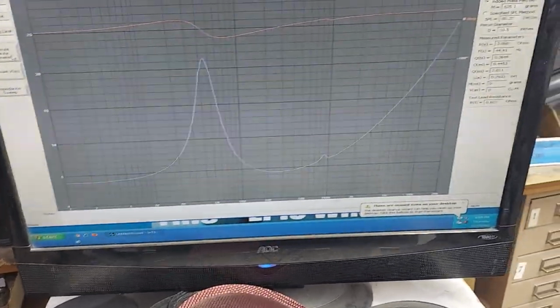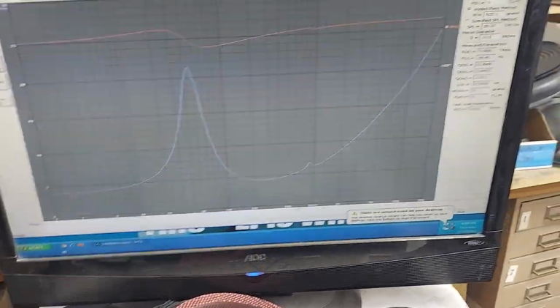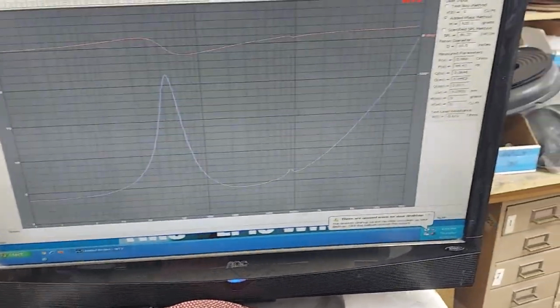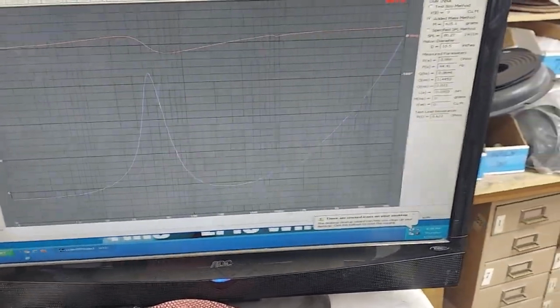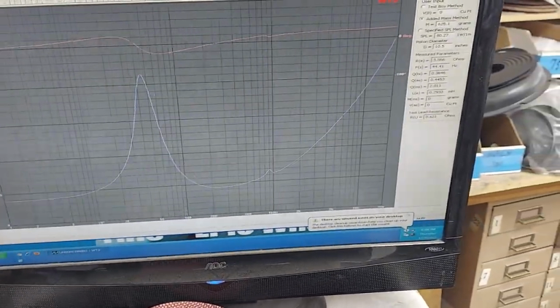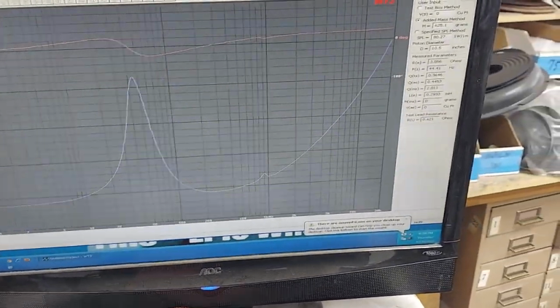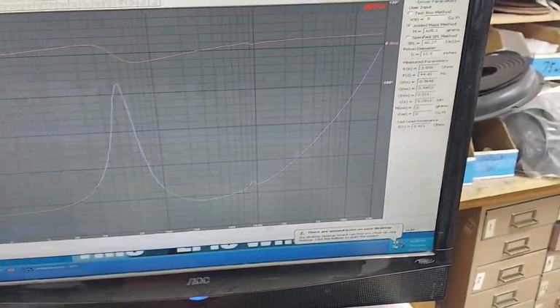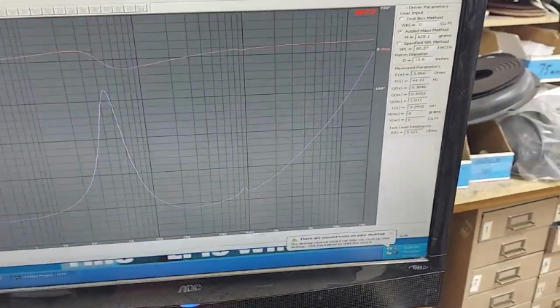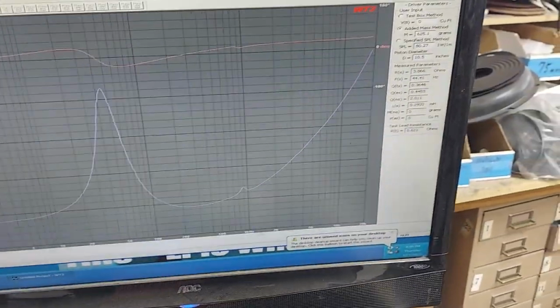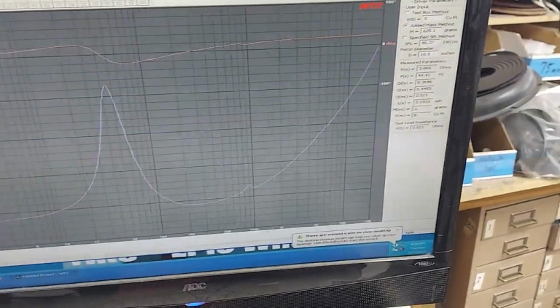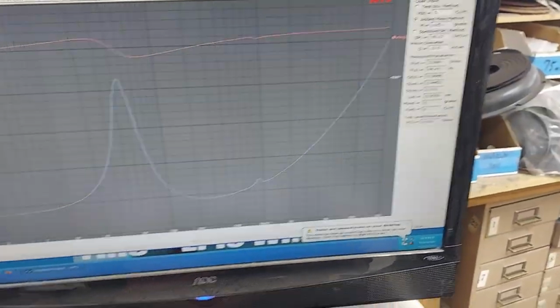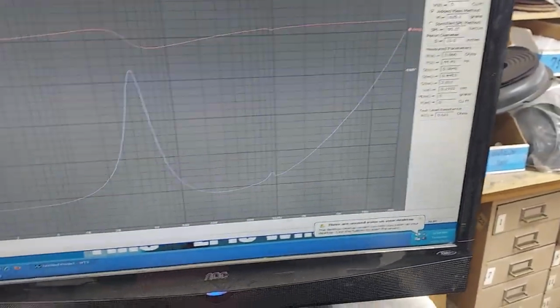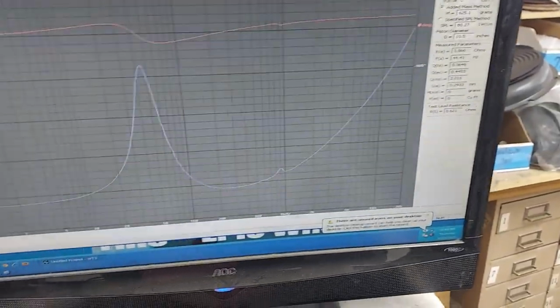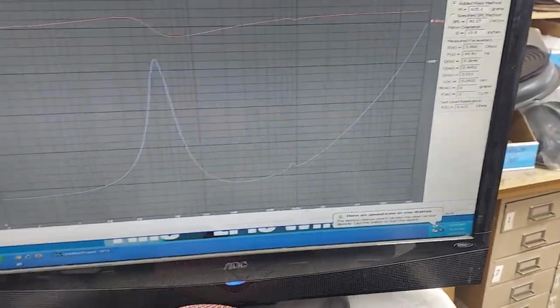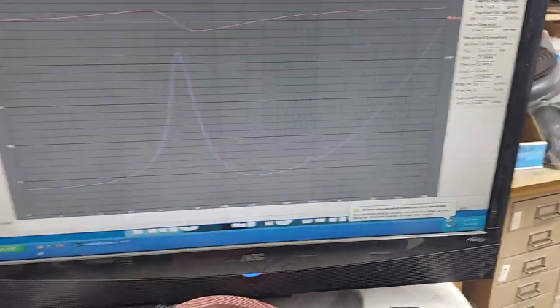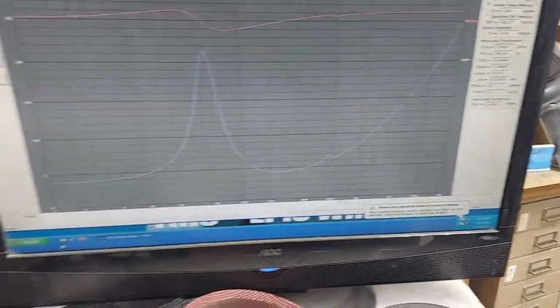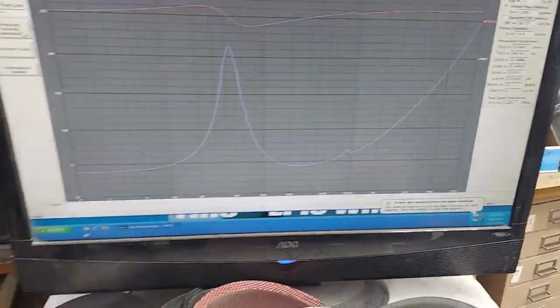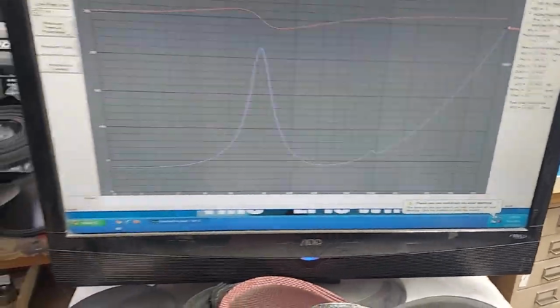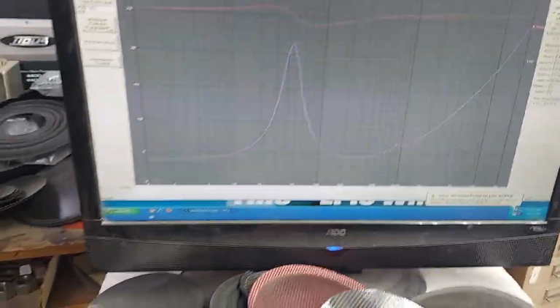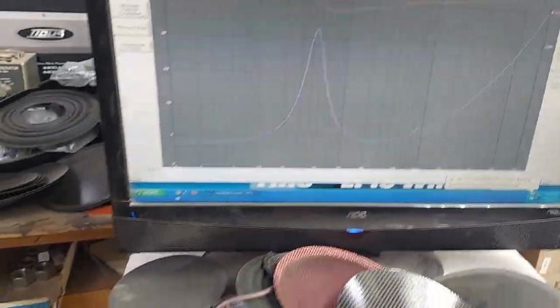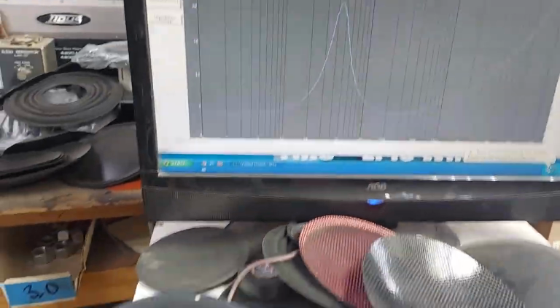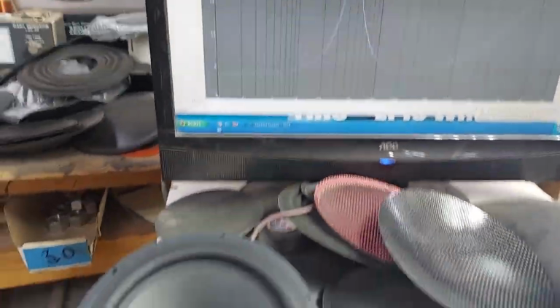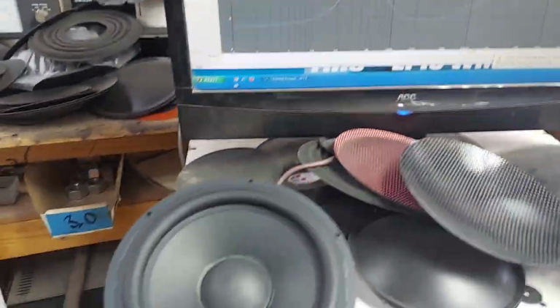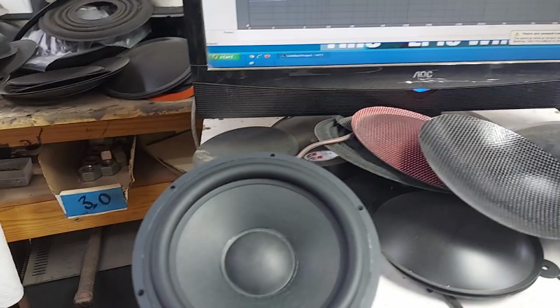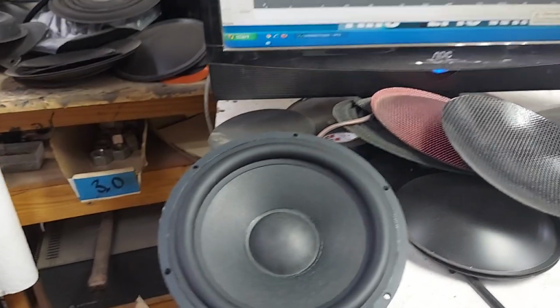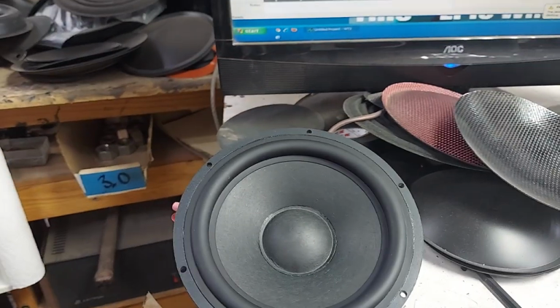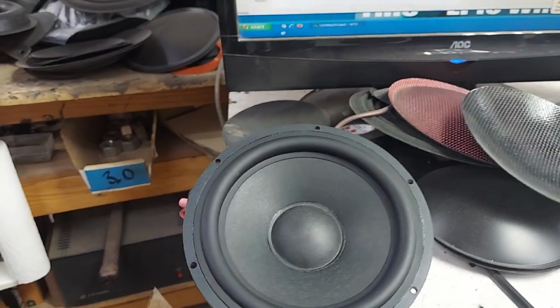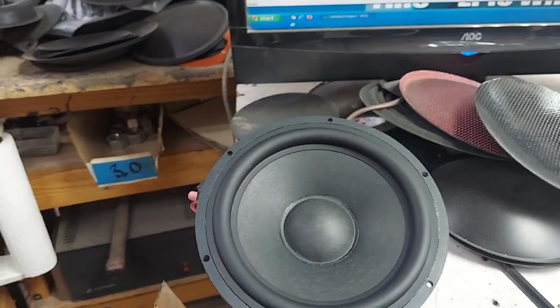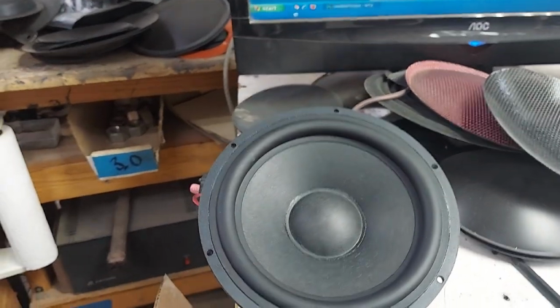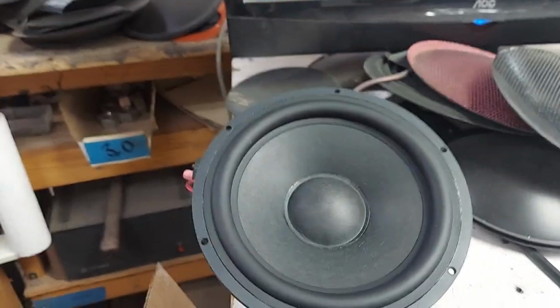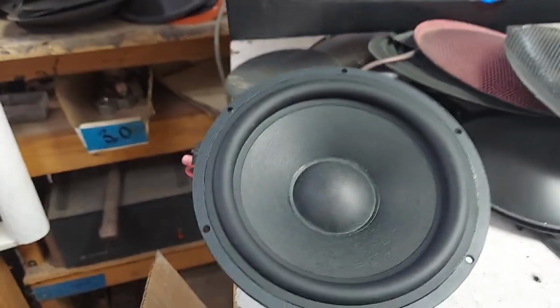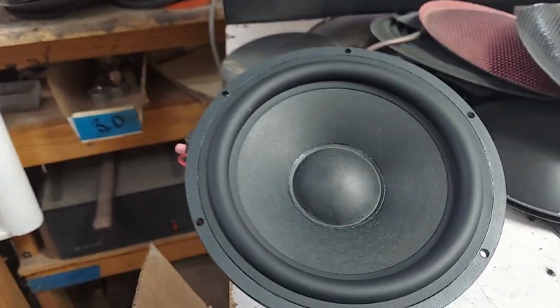44 hertz. And that's without break-in. So probably after break-in it'll be right around 38, 40 hertz.